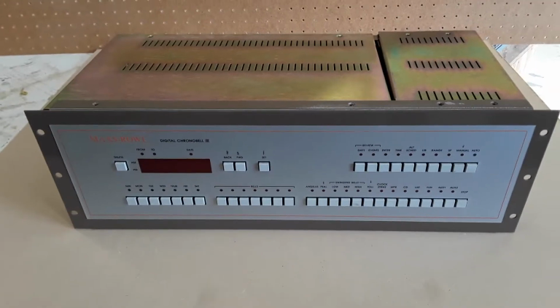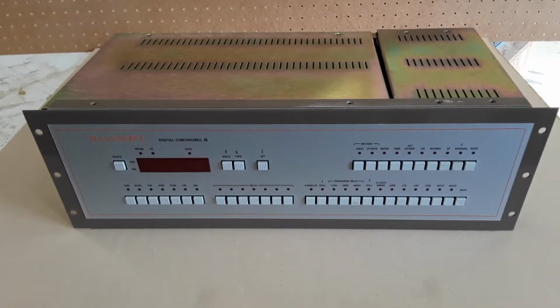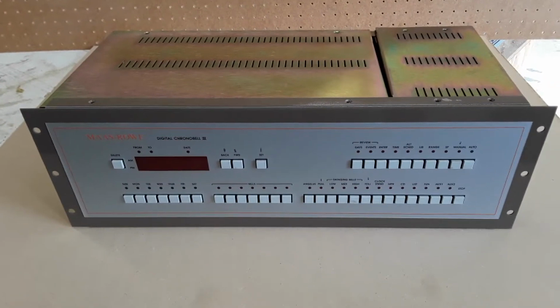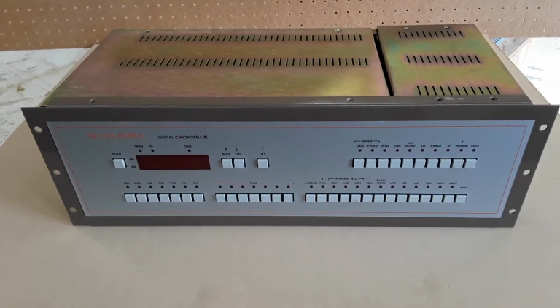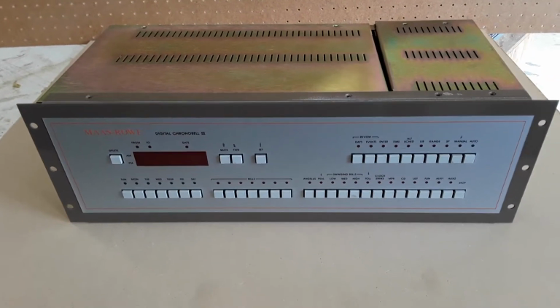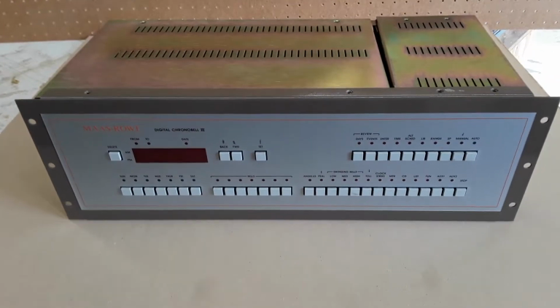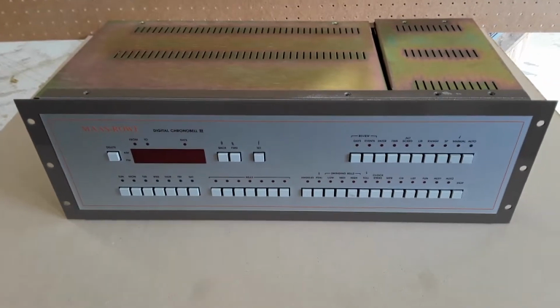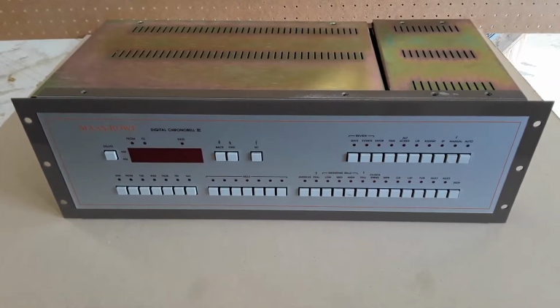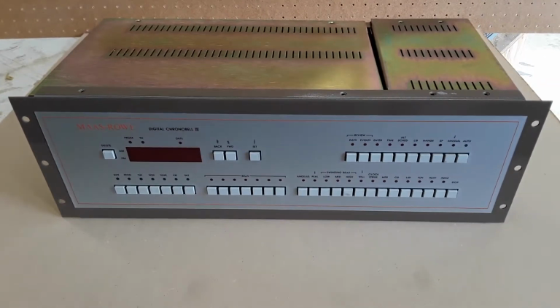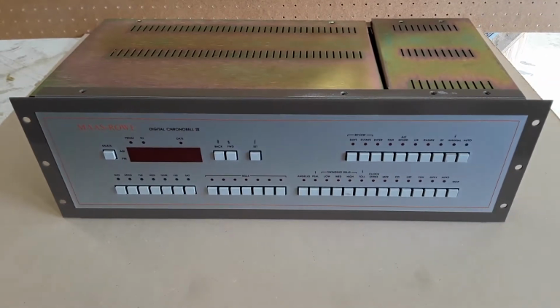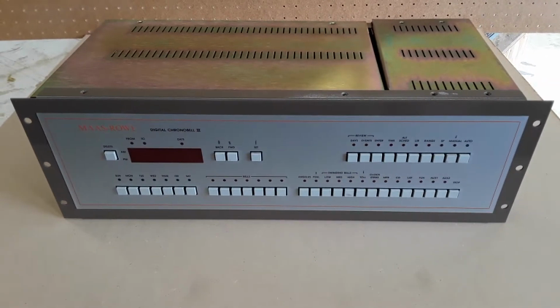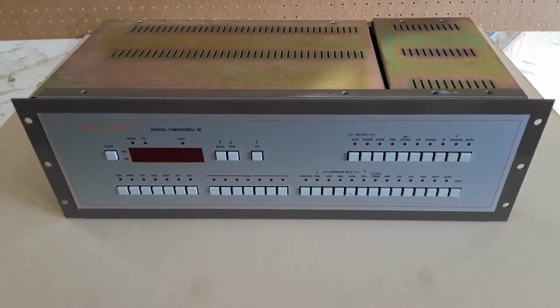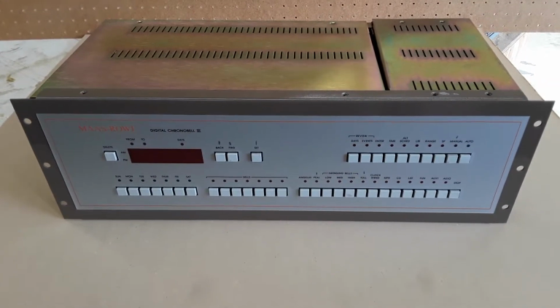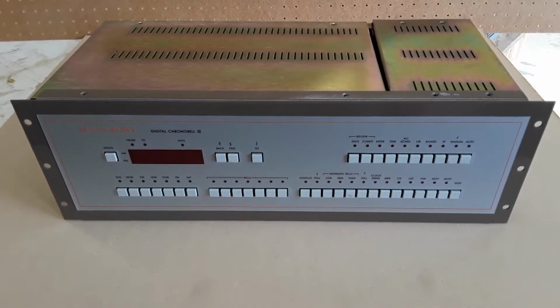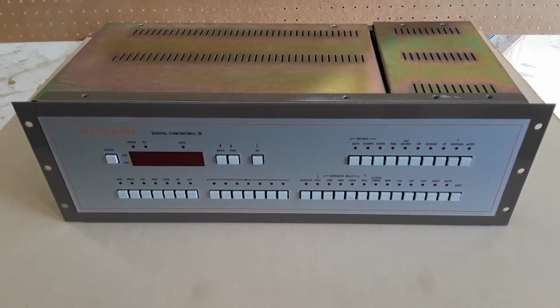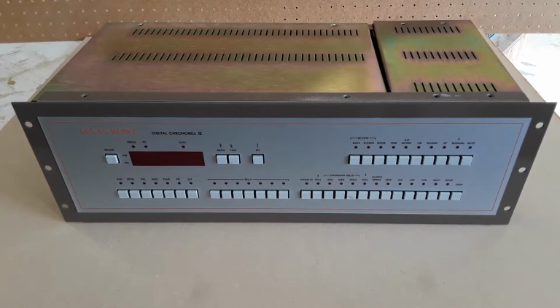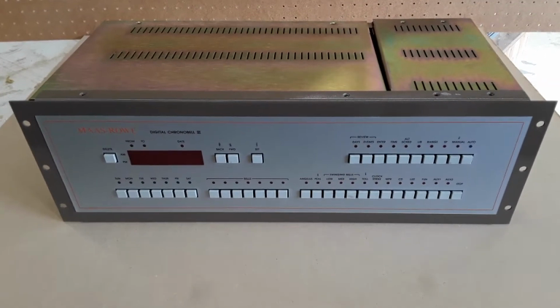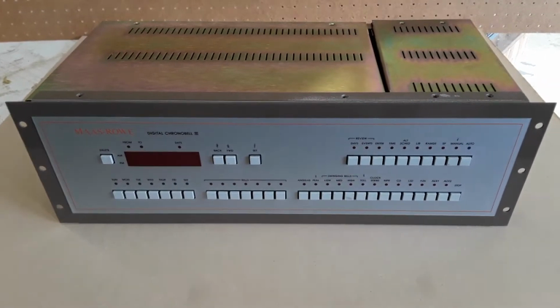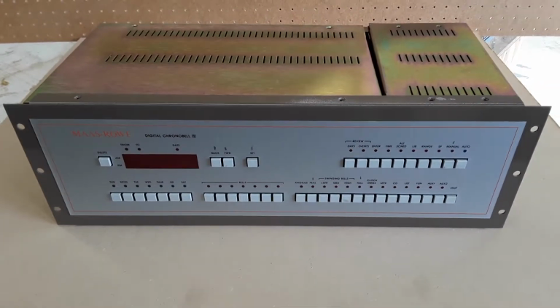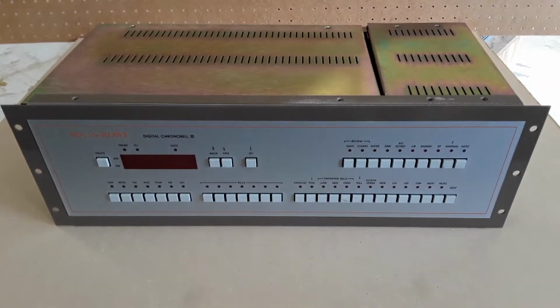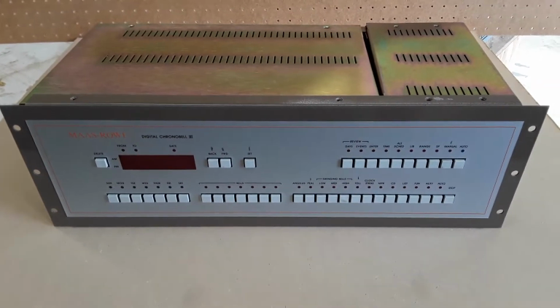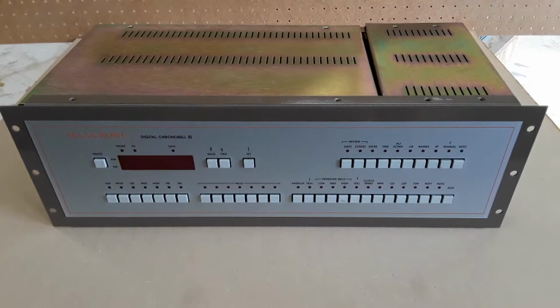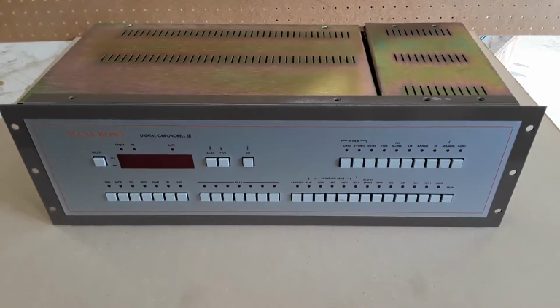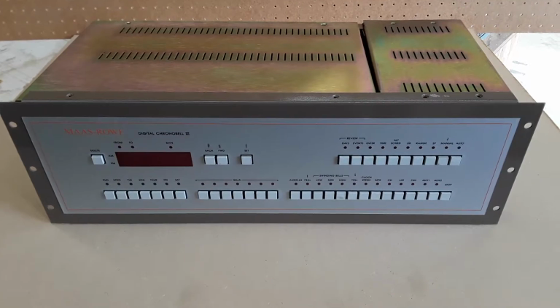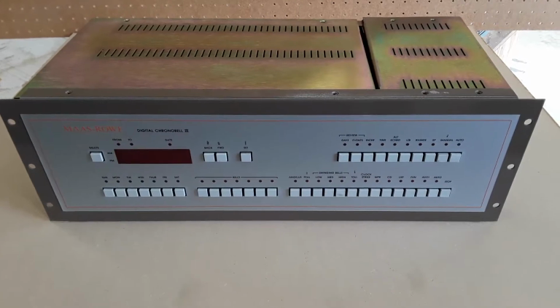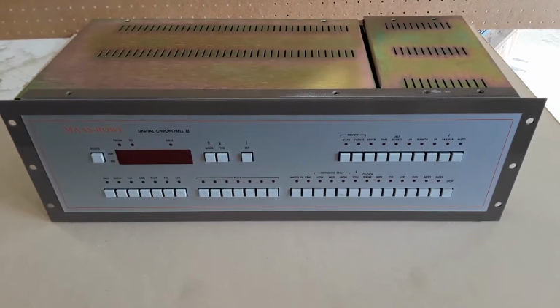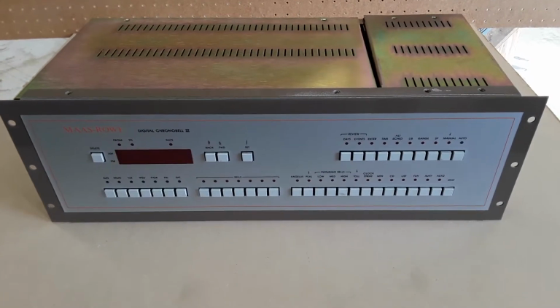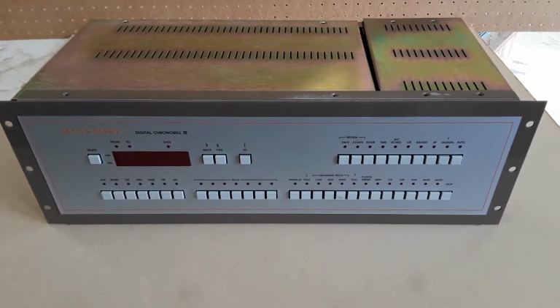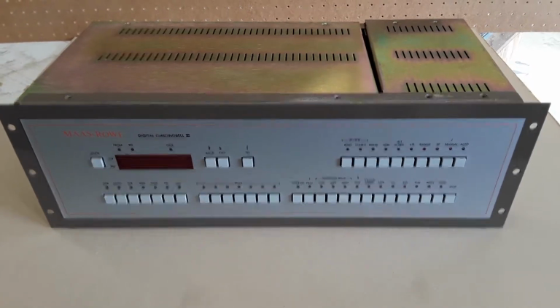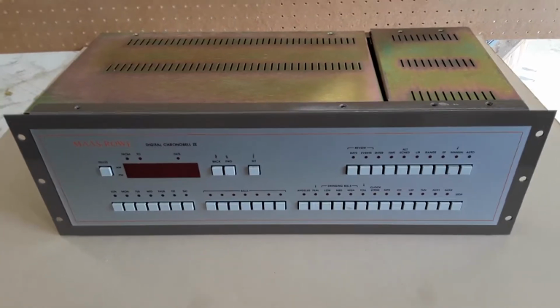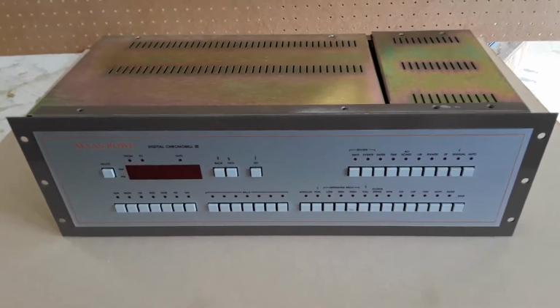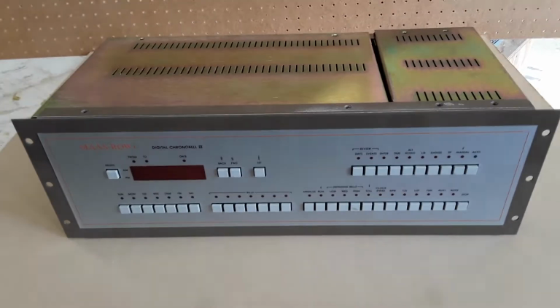This is a really quick video on accessing the power supply on a Digital Chrono Belt 2 or 3.